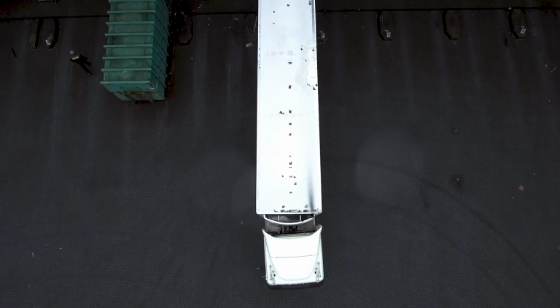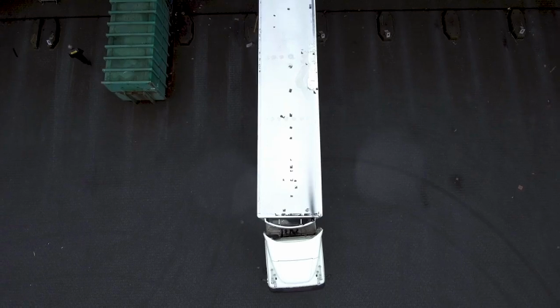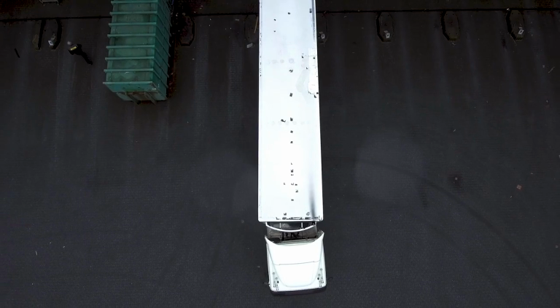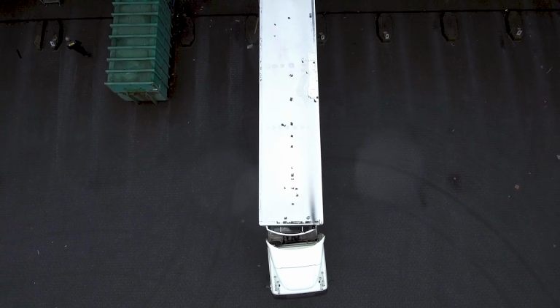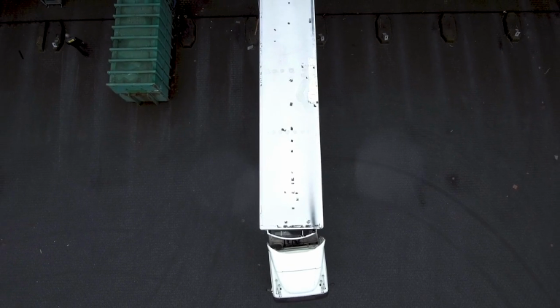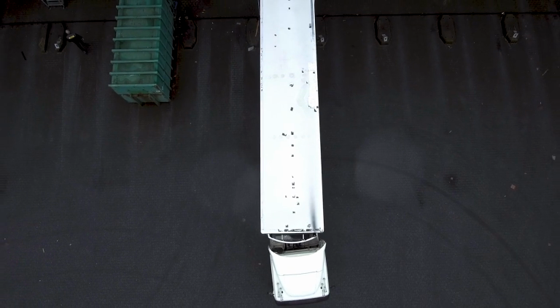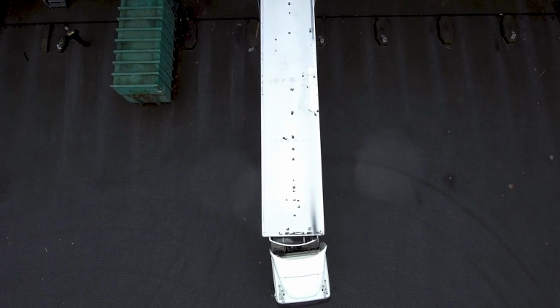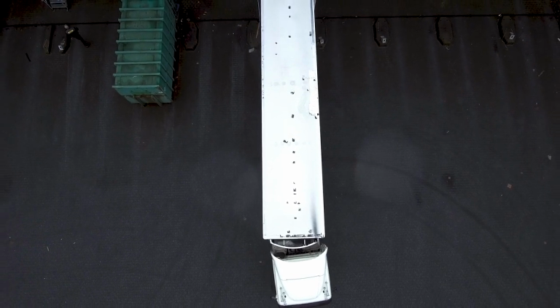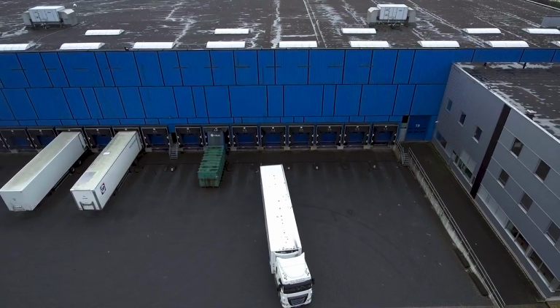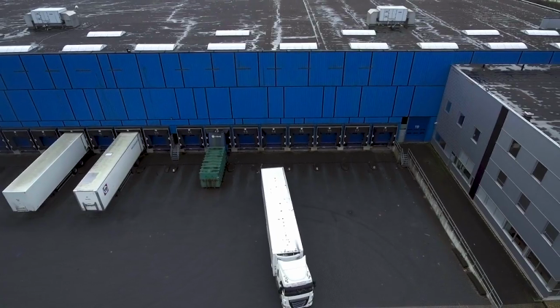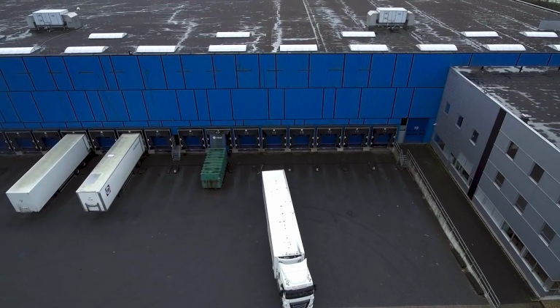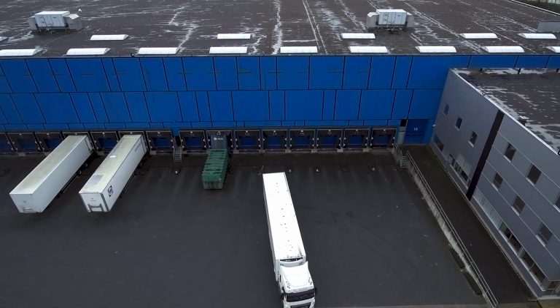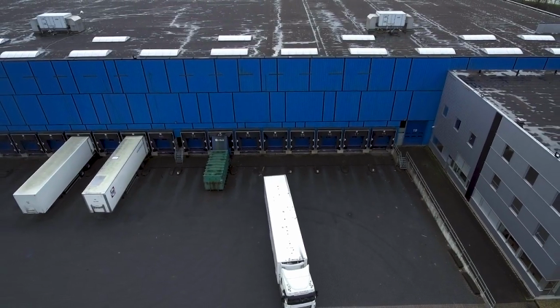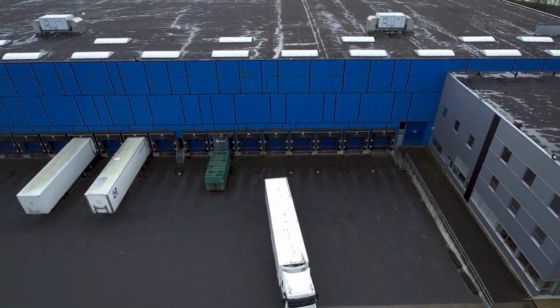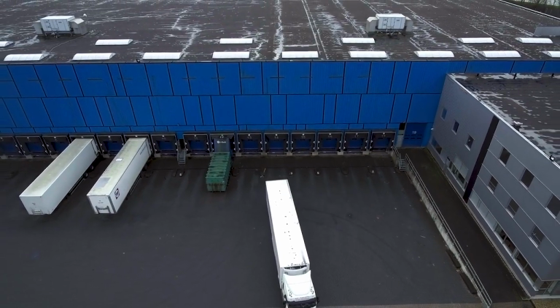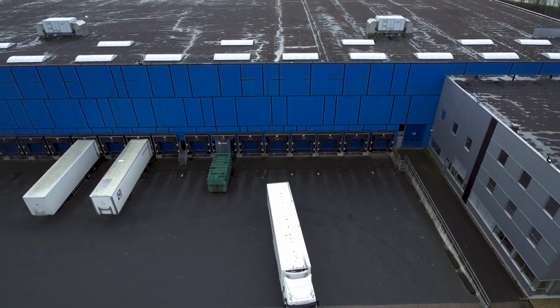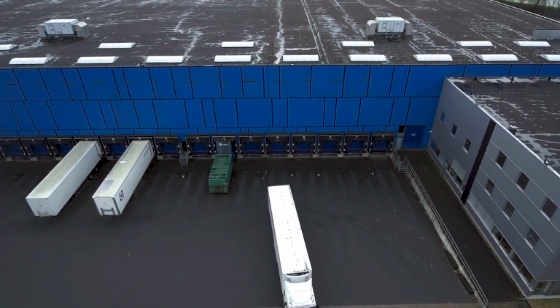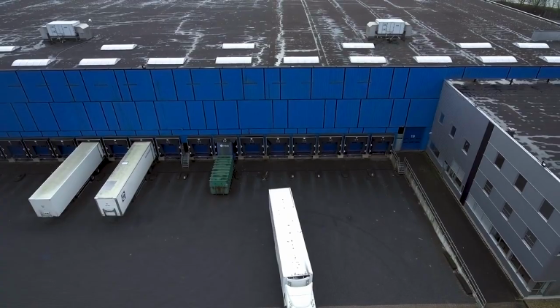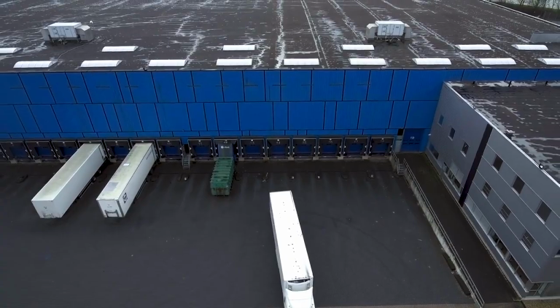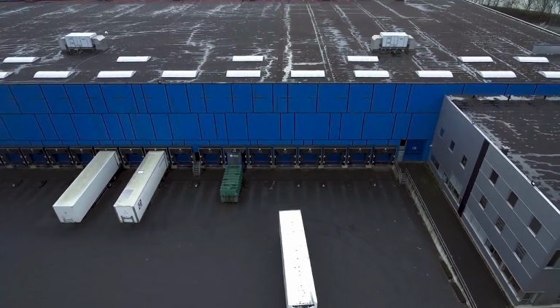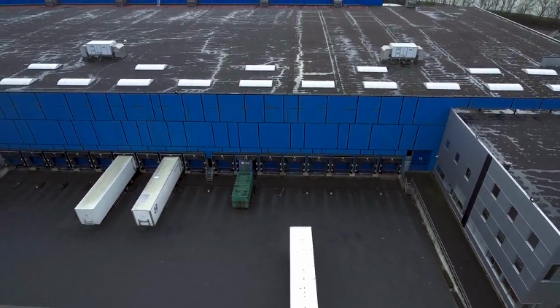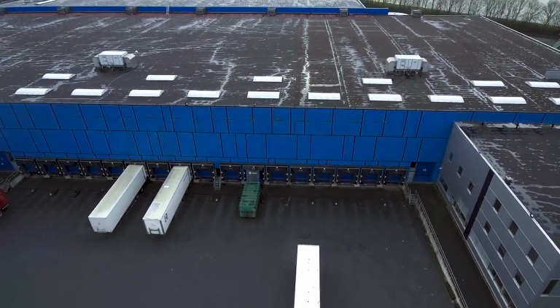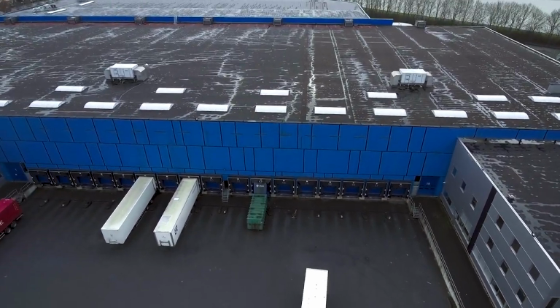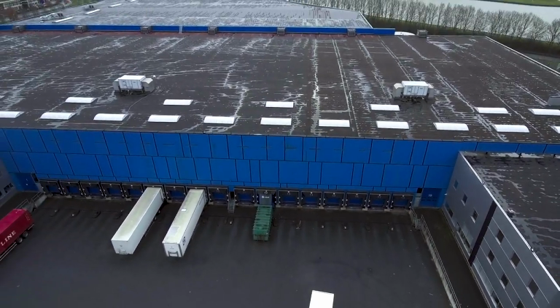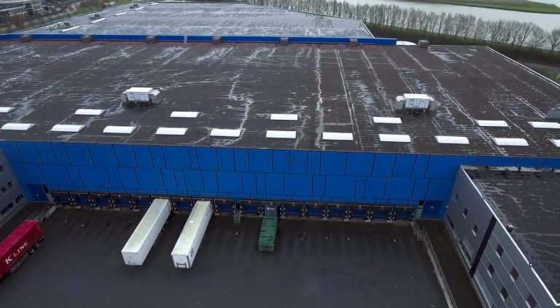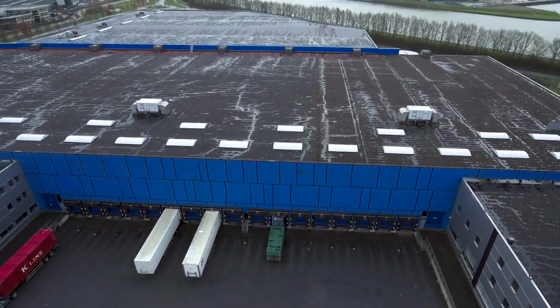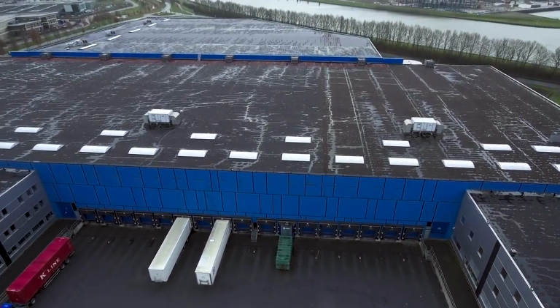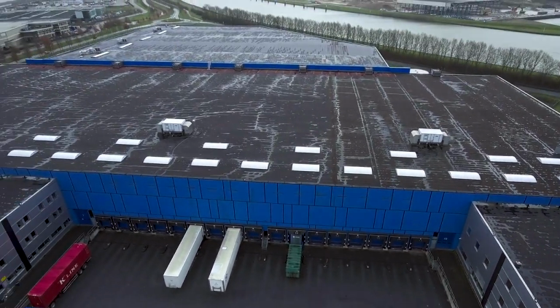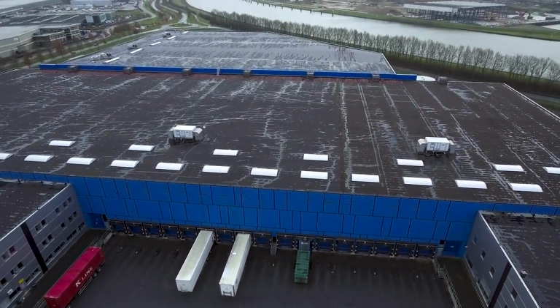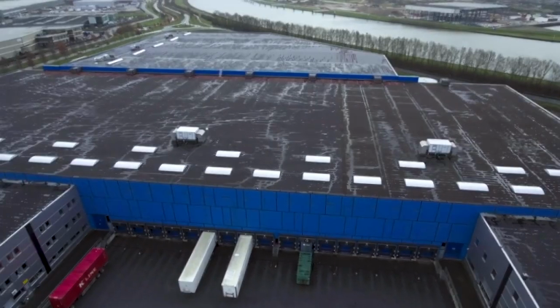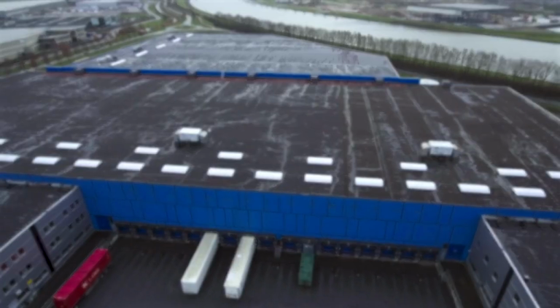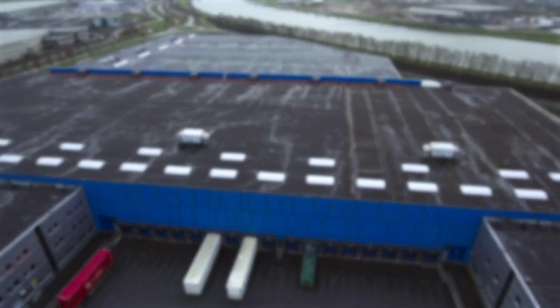Welcome to the Netherlands. Welcome to Thiel. Welcome to DHL.